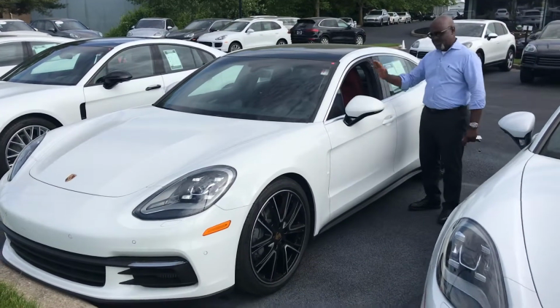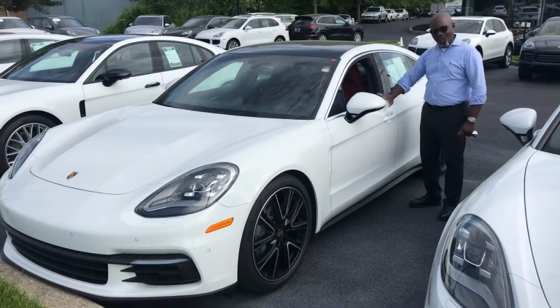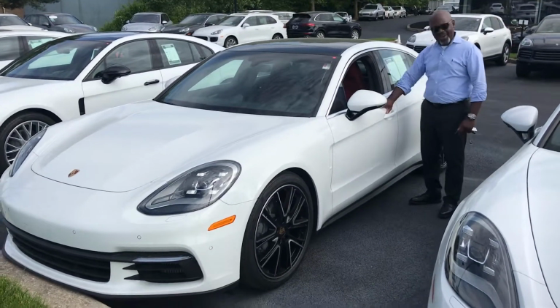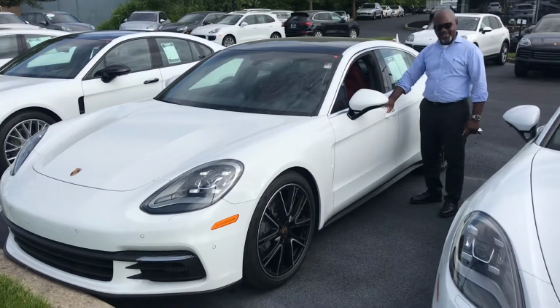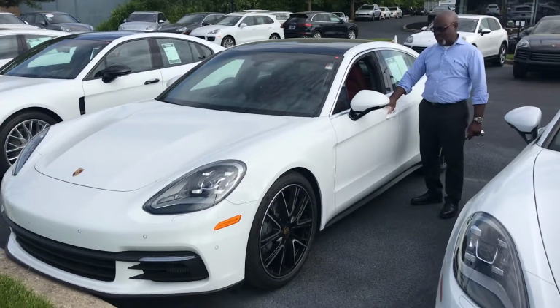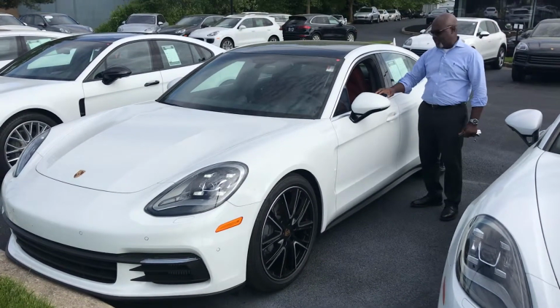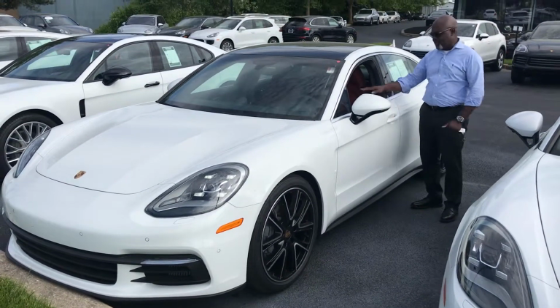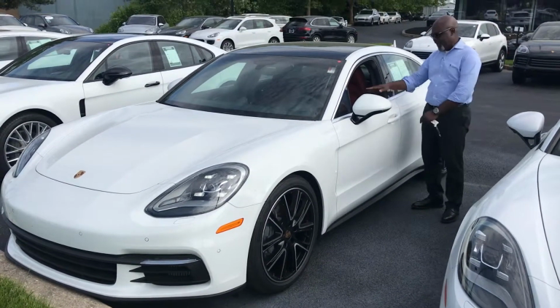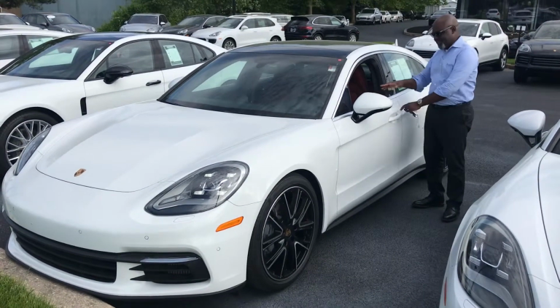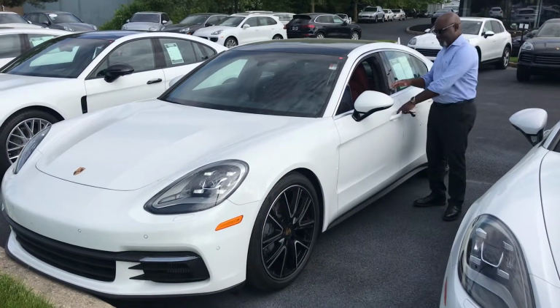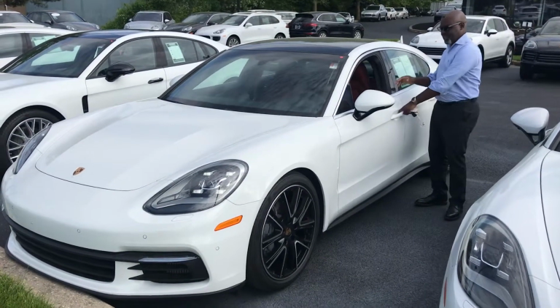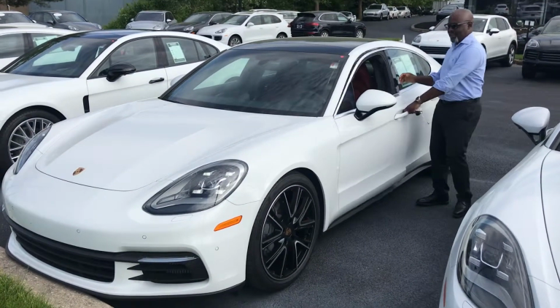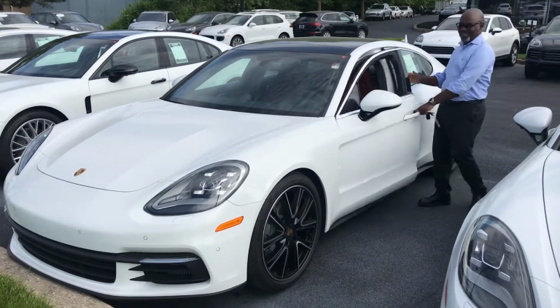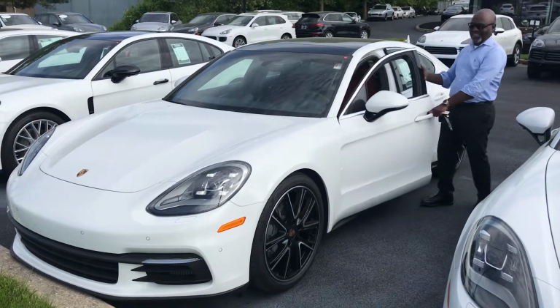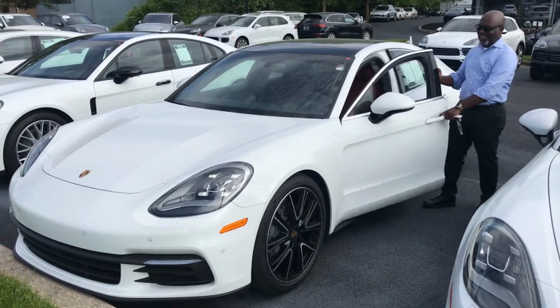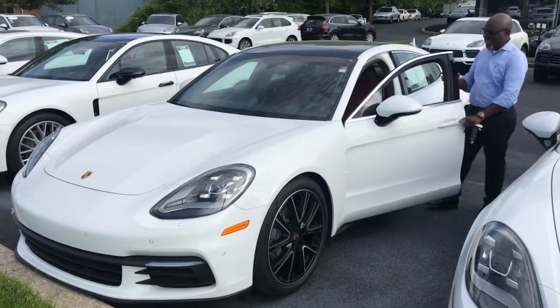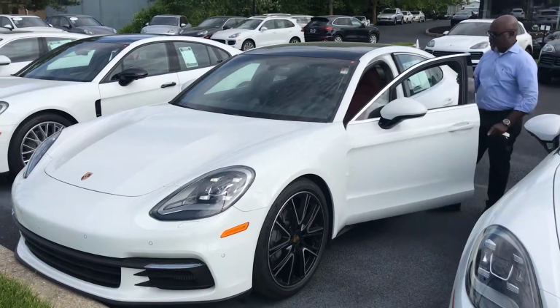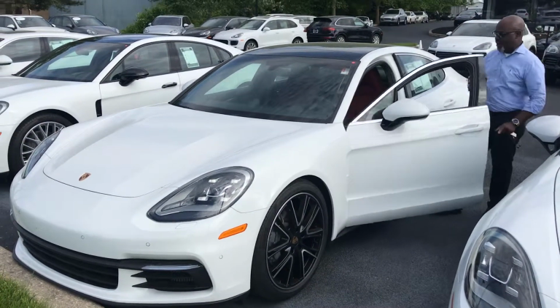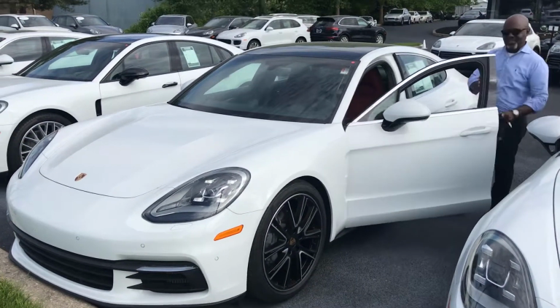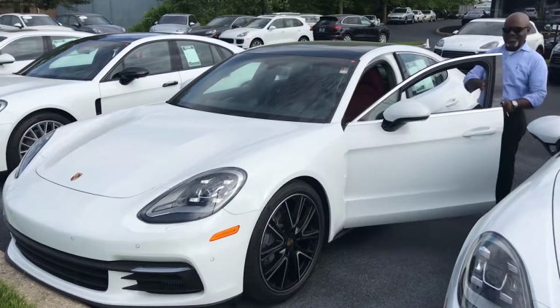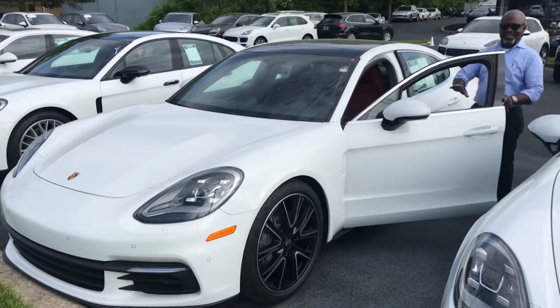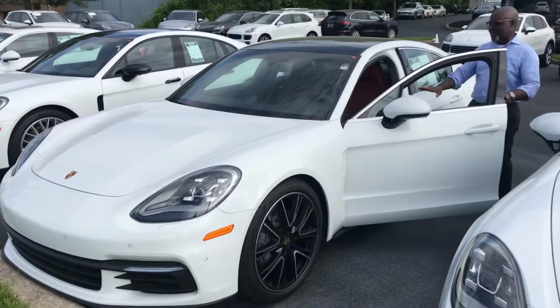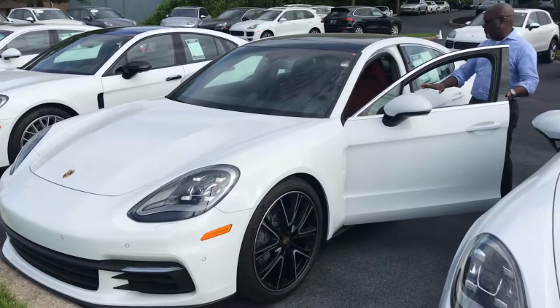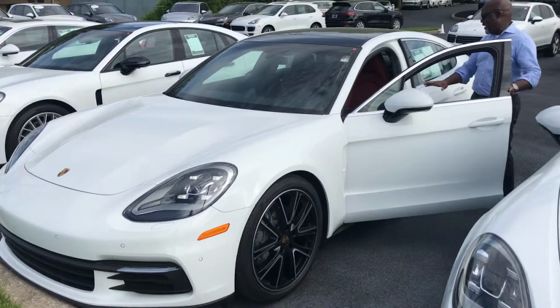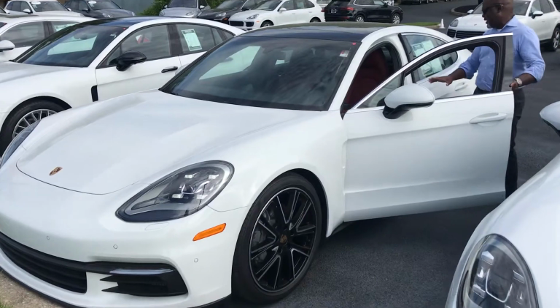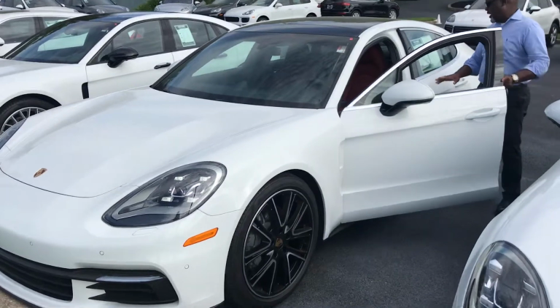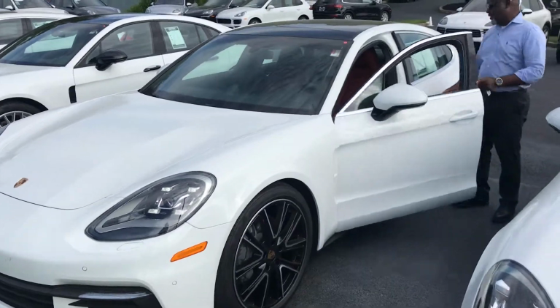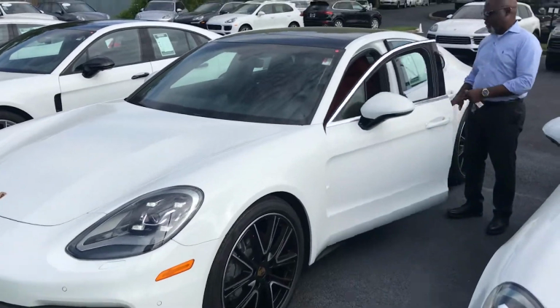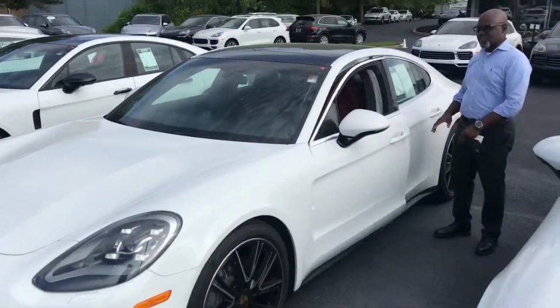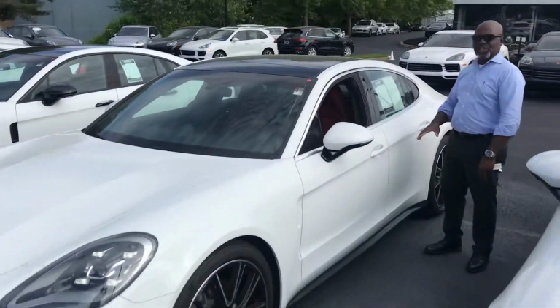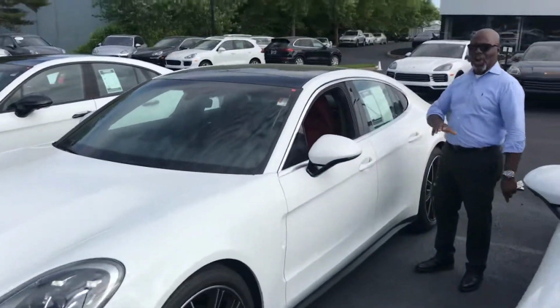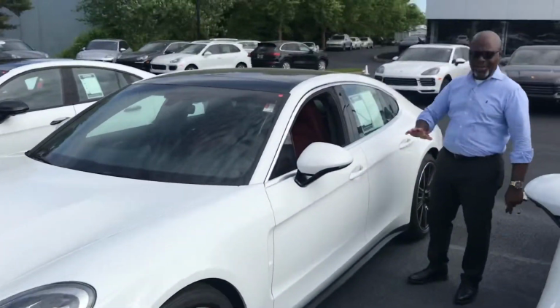It's wide exterior, red interior leather. It's a clean car. It's only 6,000 miles. This car is loaded.